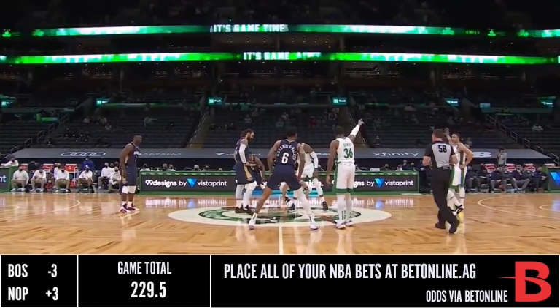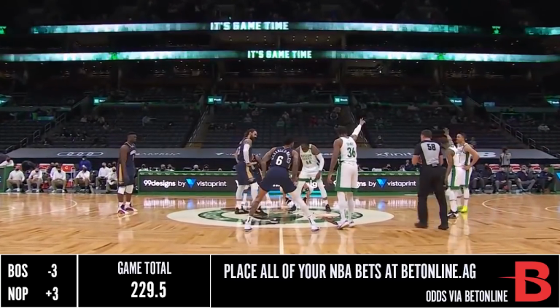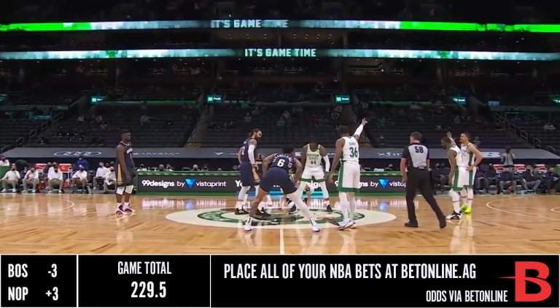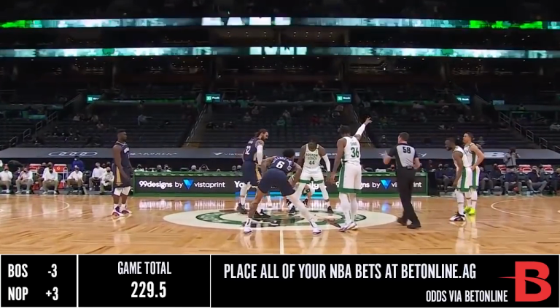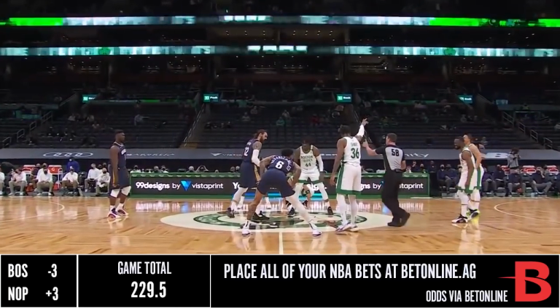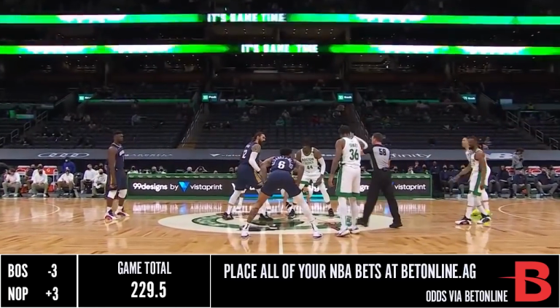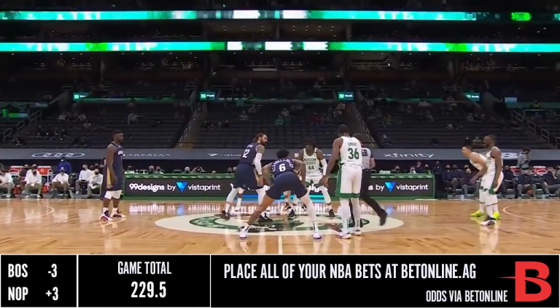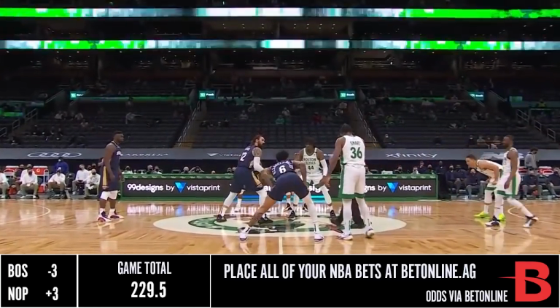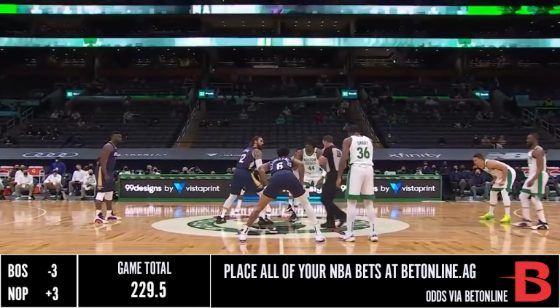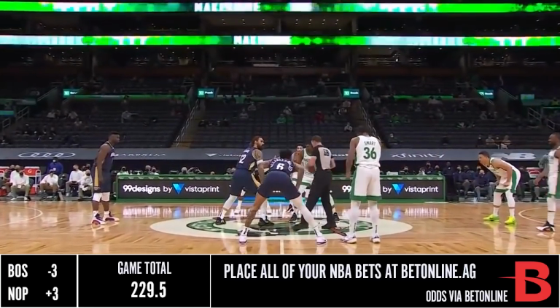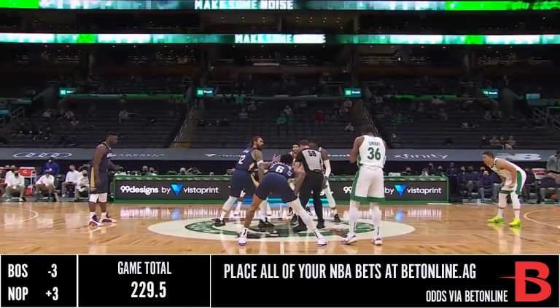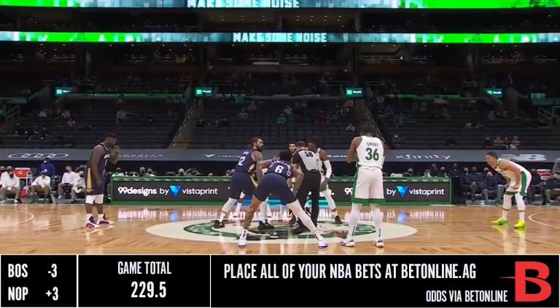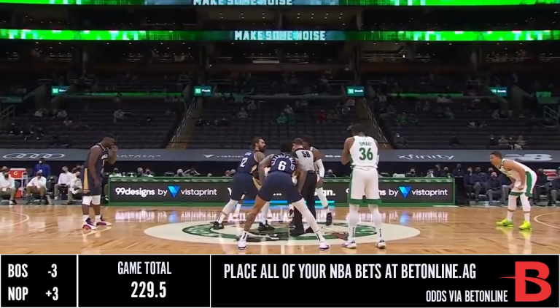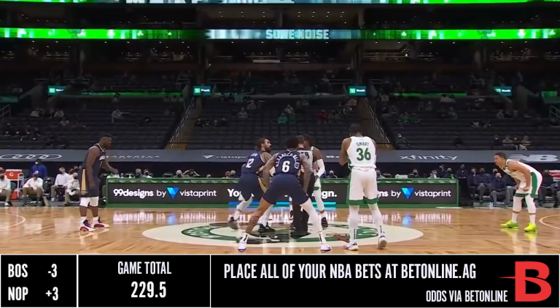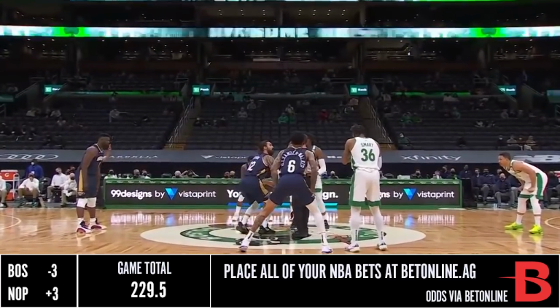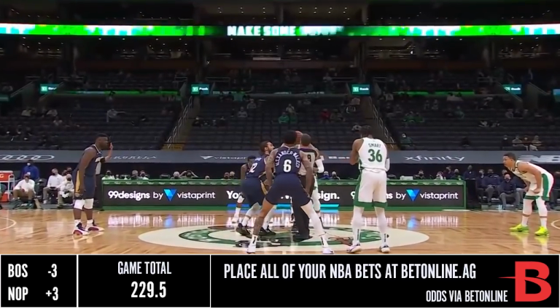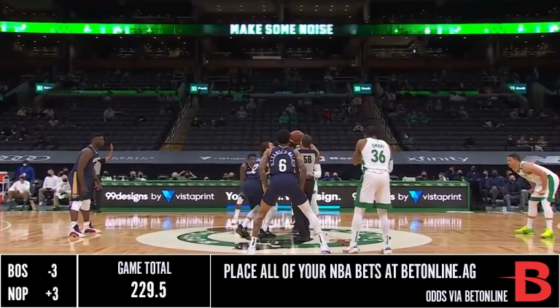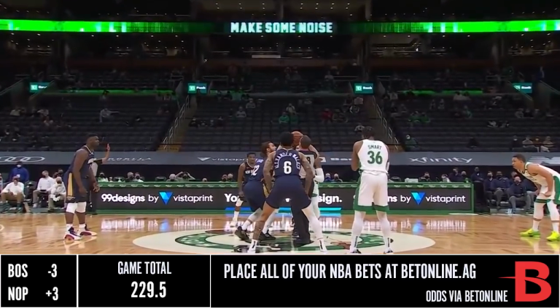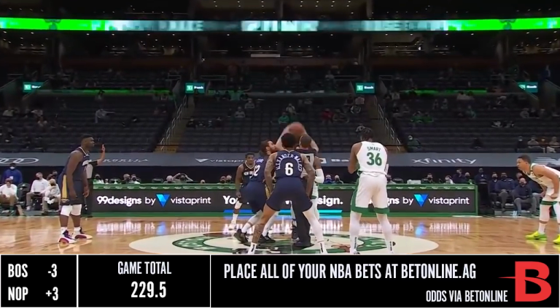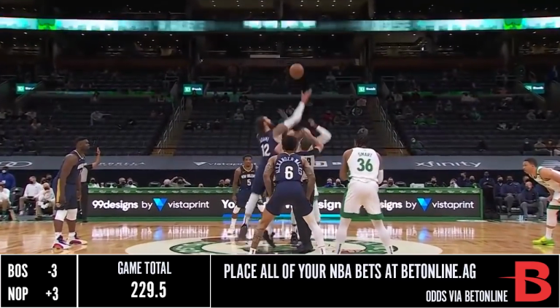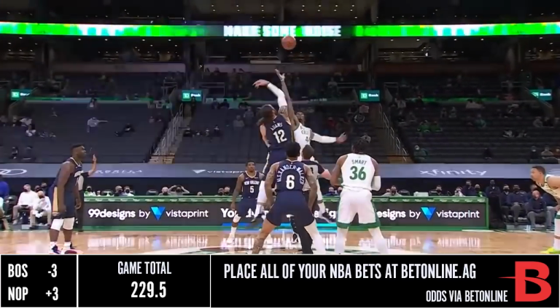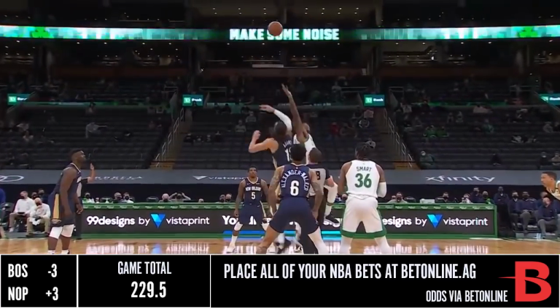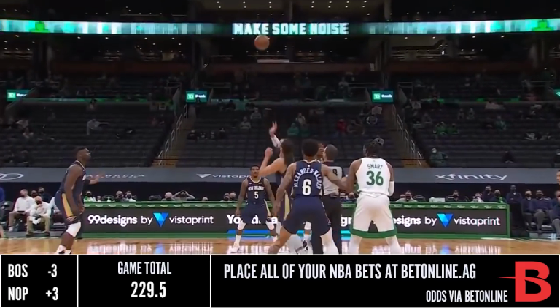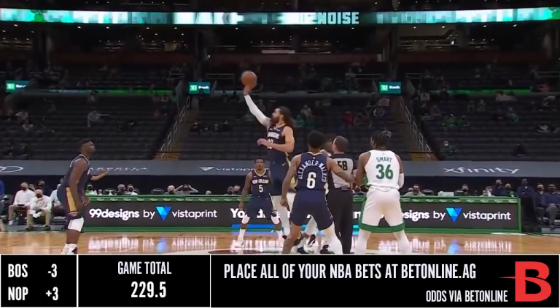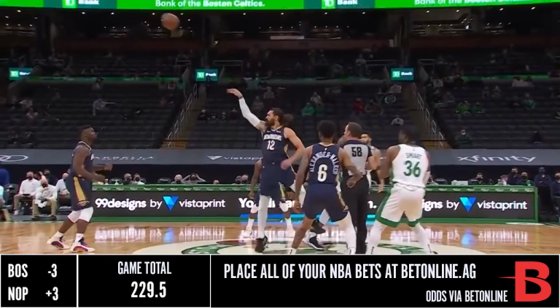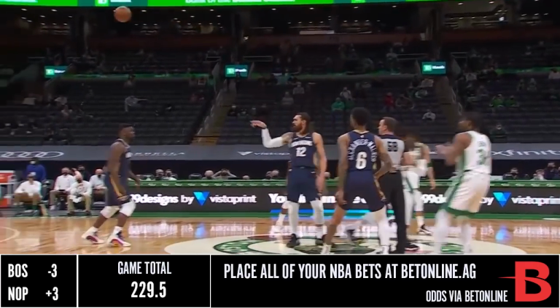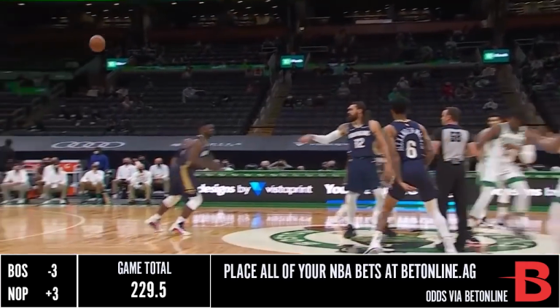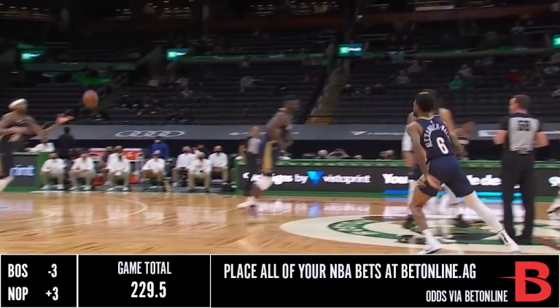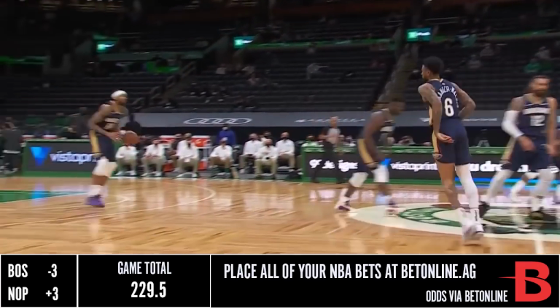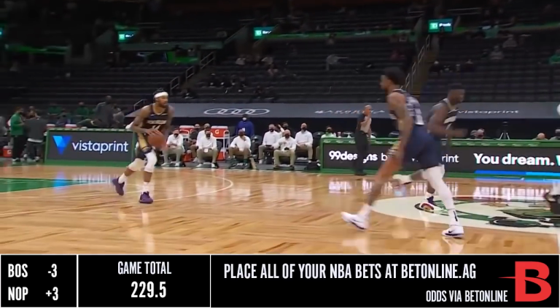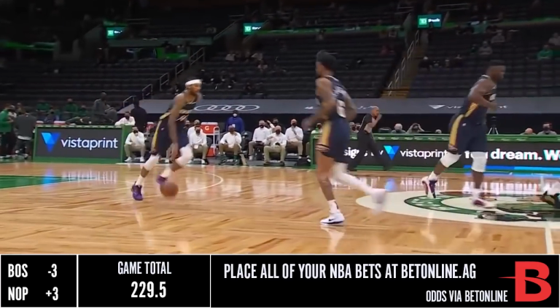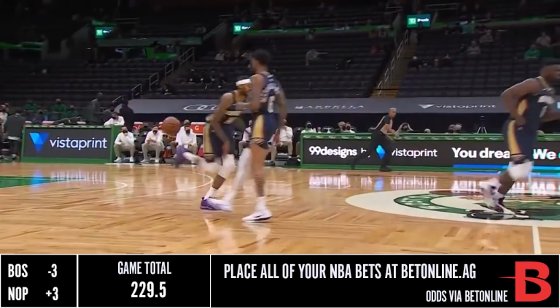Kemba Walker is able to play here tonight, as the Celtics don't really have any back-to-backs coming up for a while, so we're gonna see a lot of Kemba, which is good news.